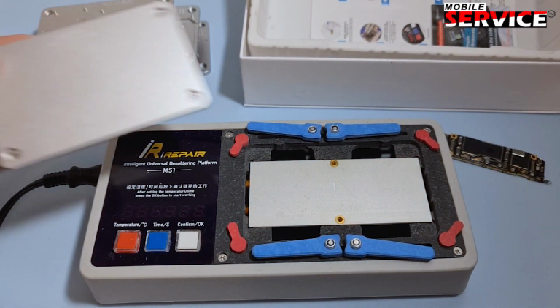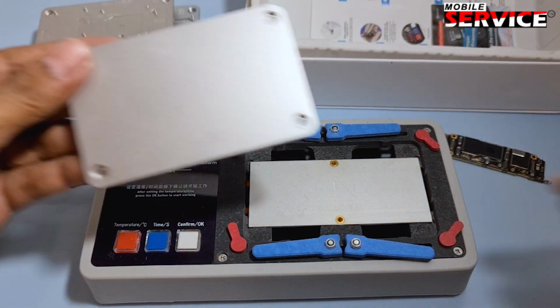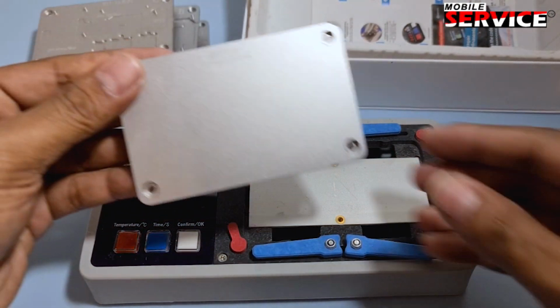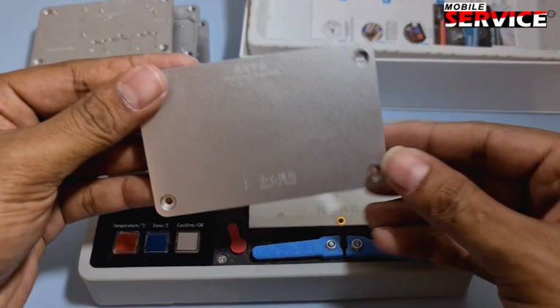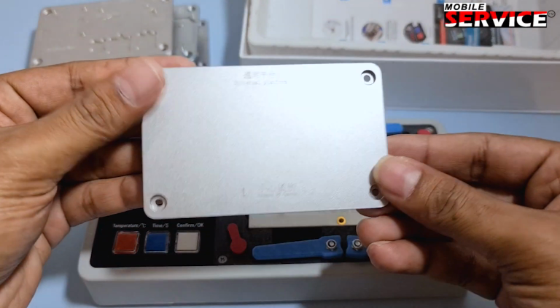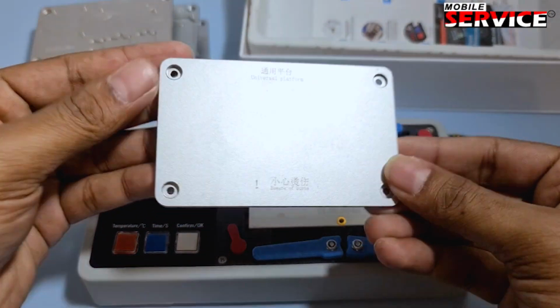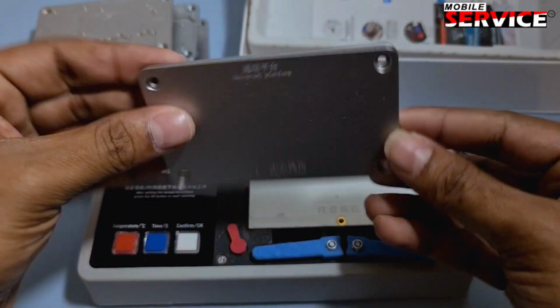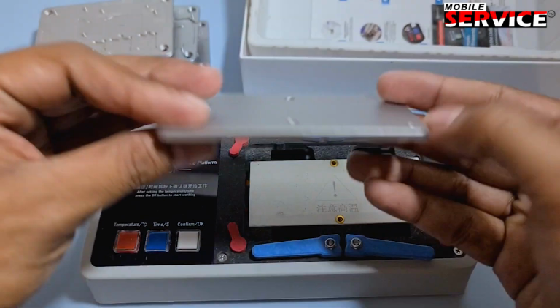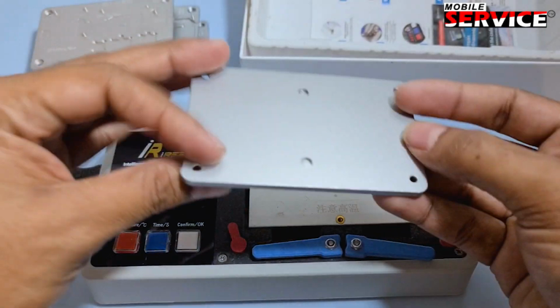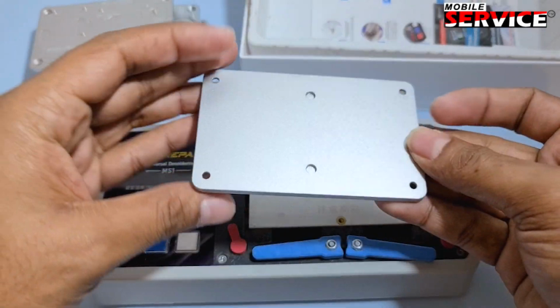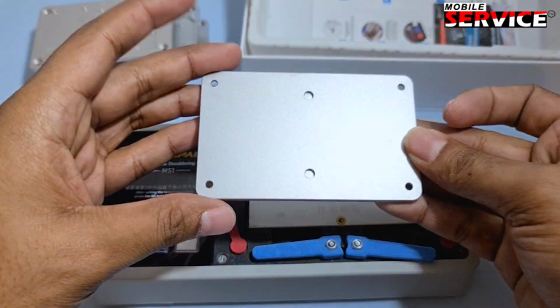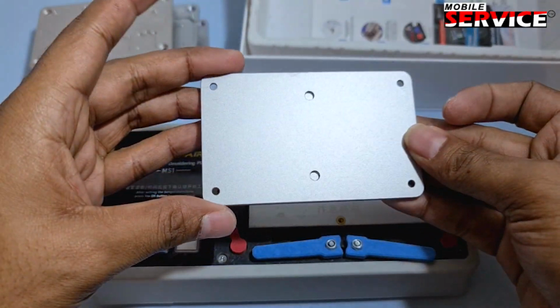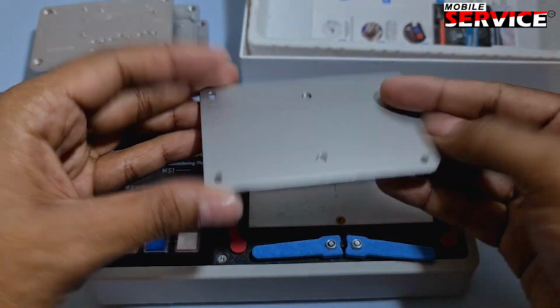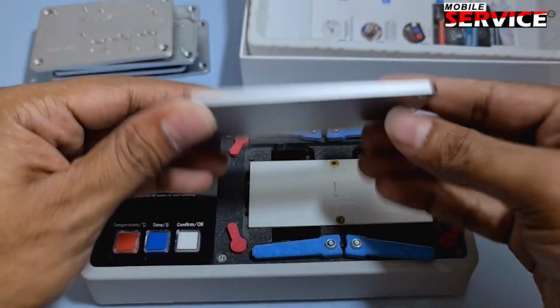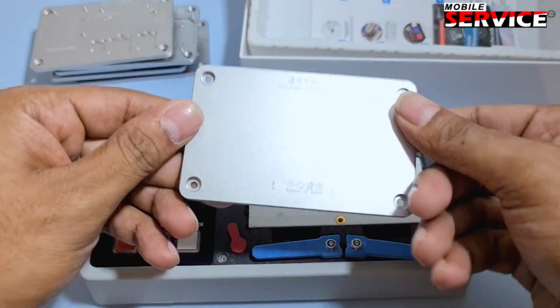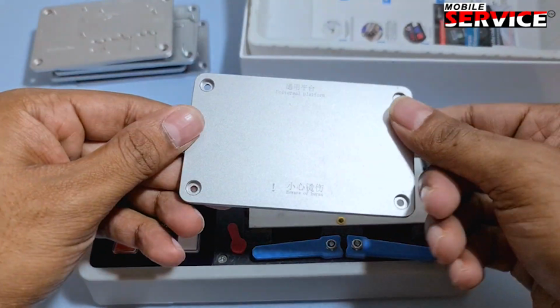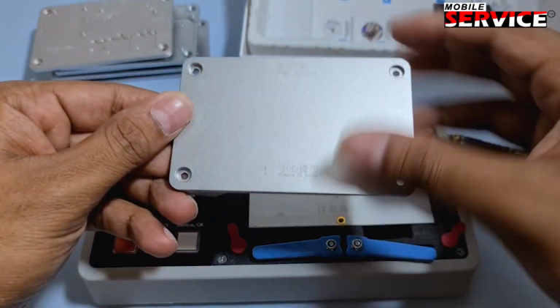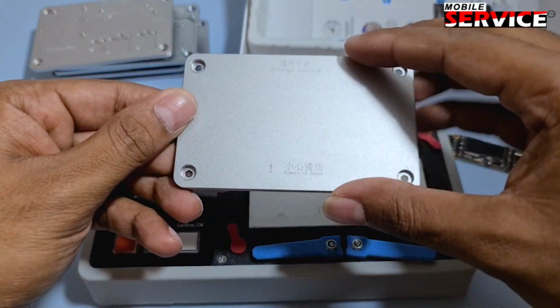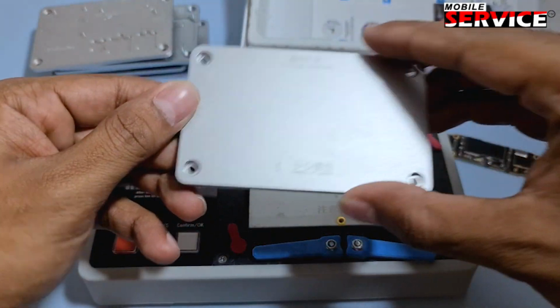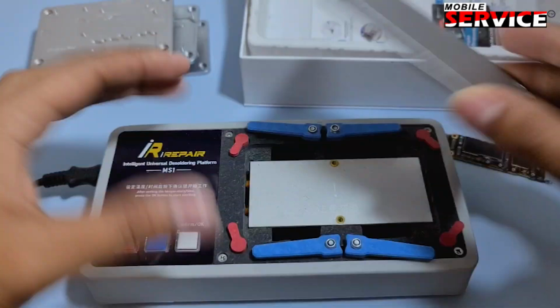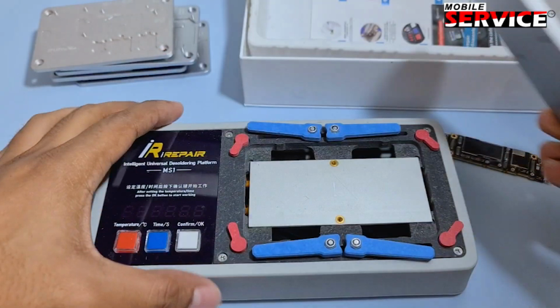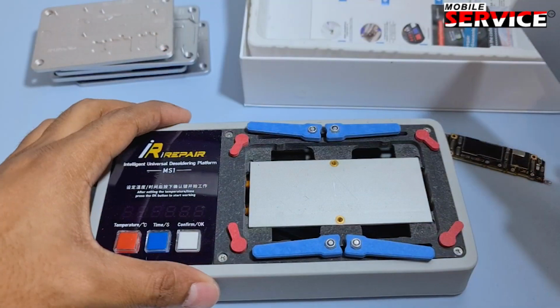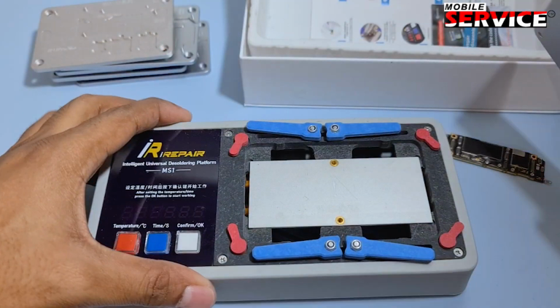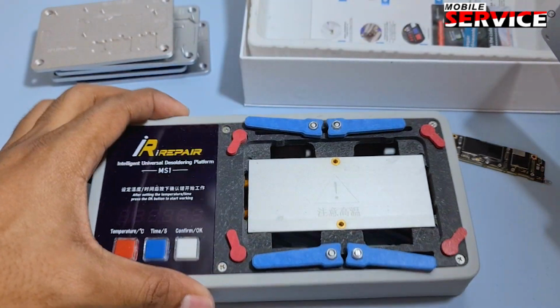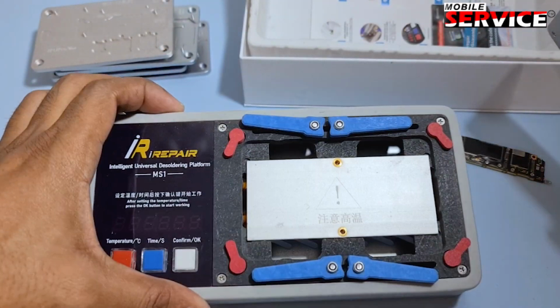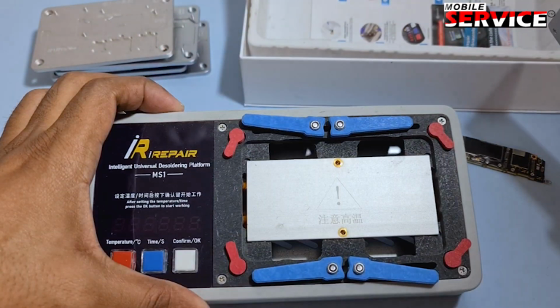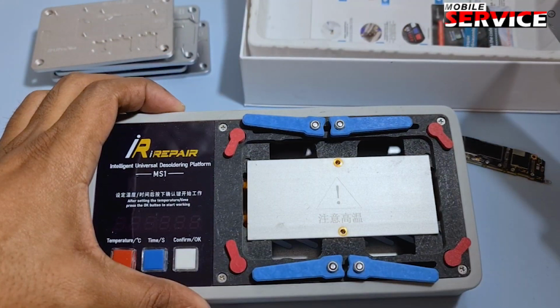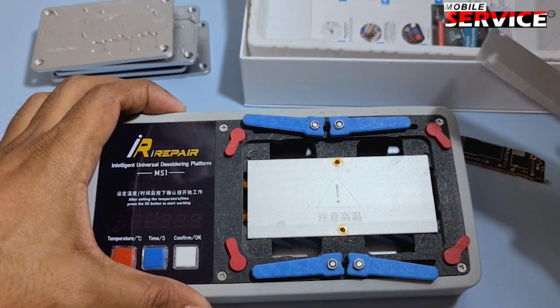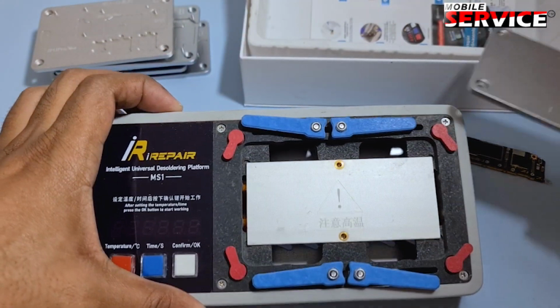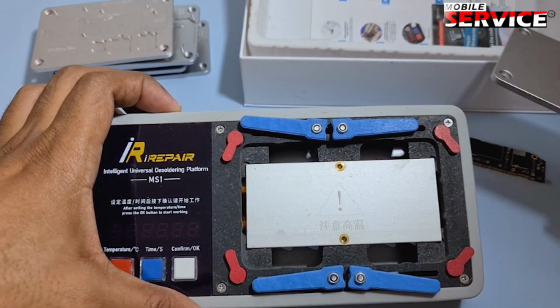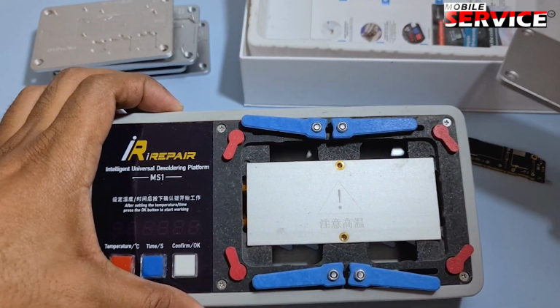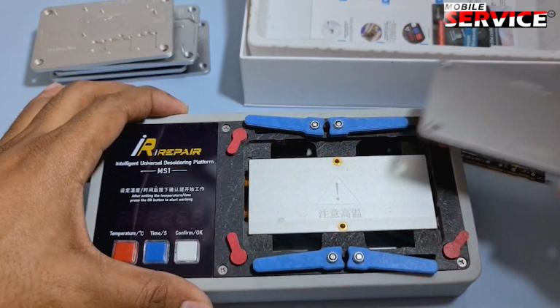Now I use the universal model for repairing an iPhone broken display connector.